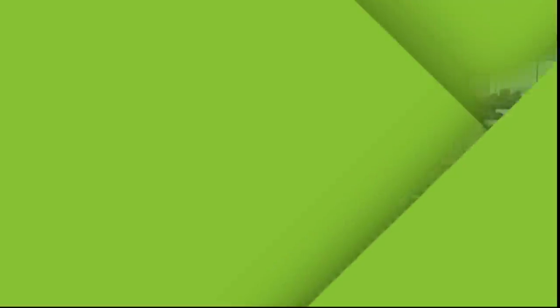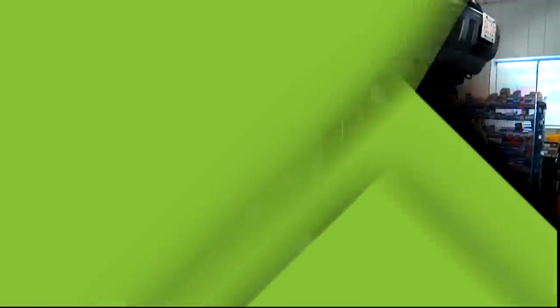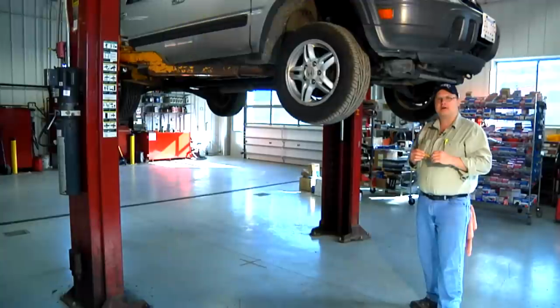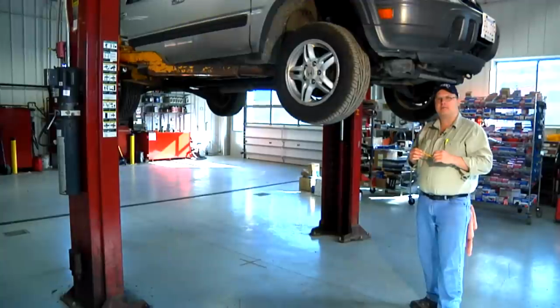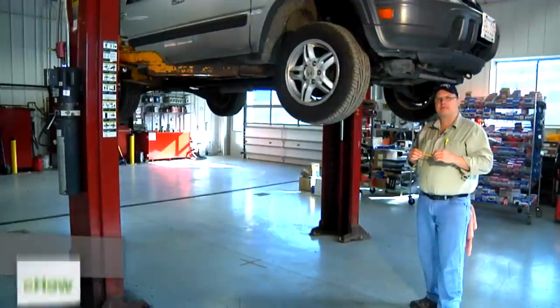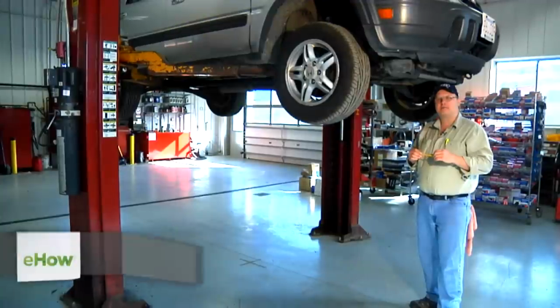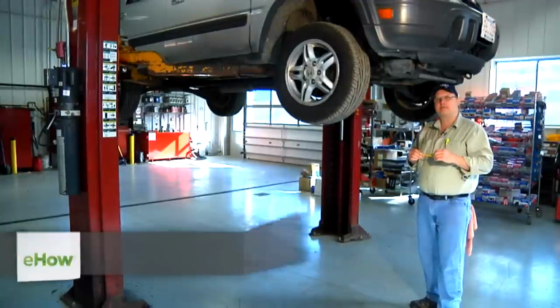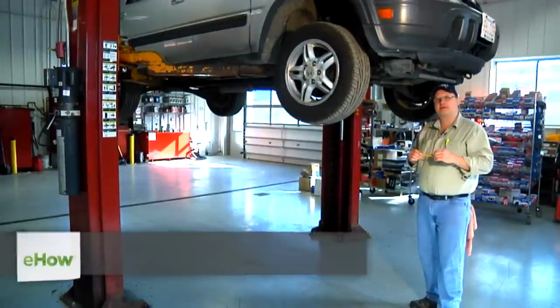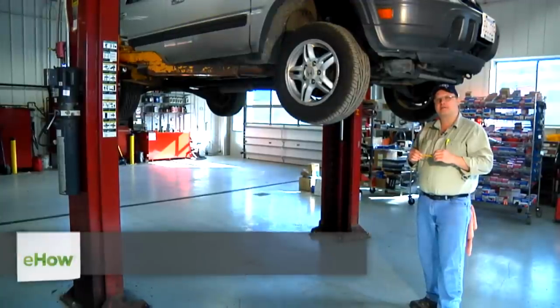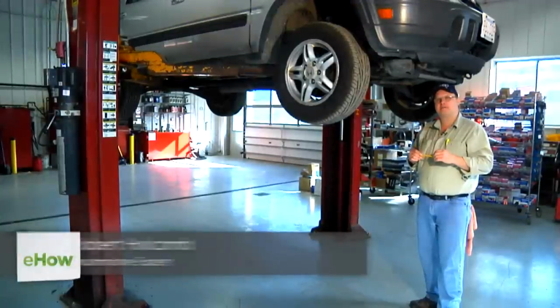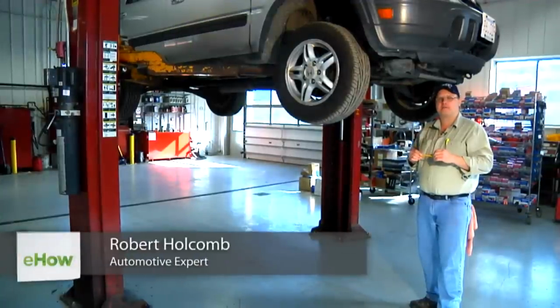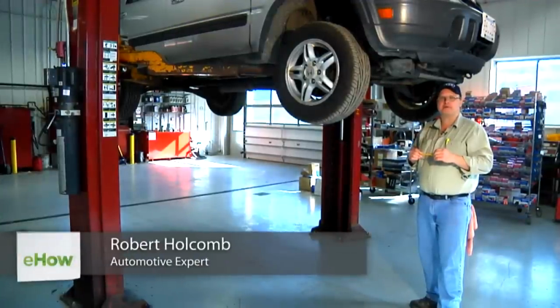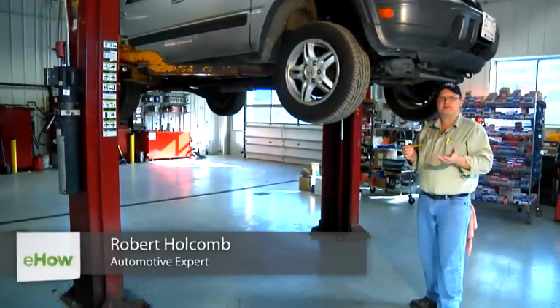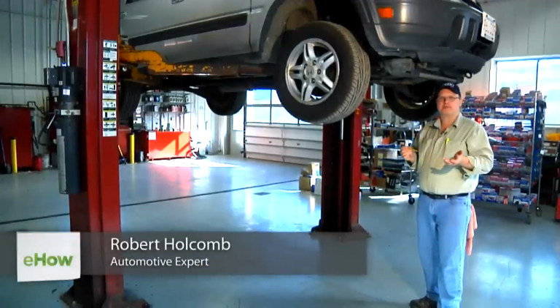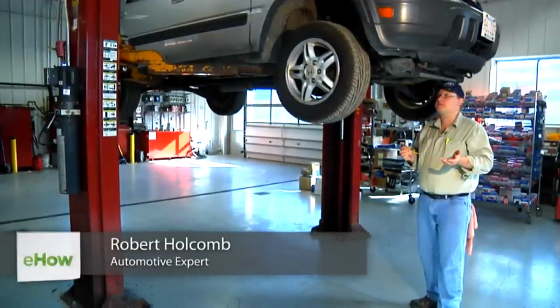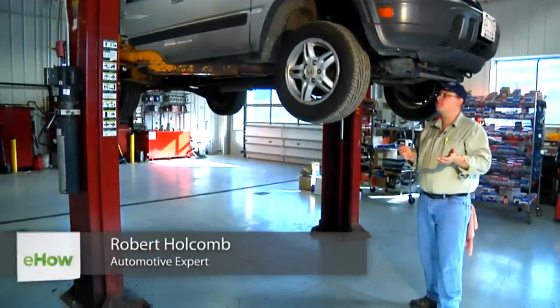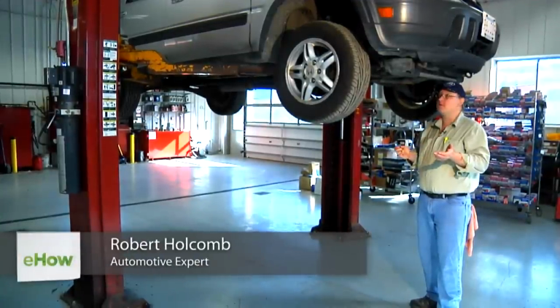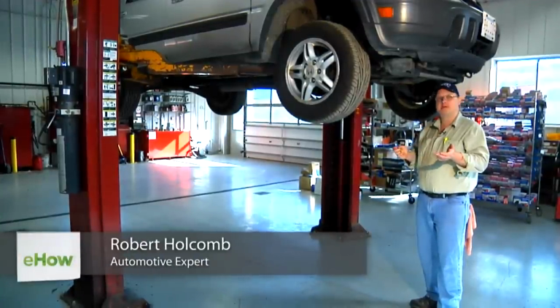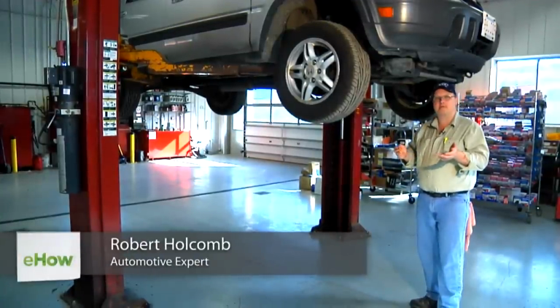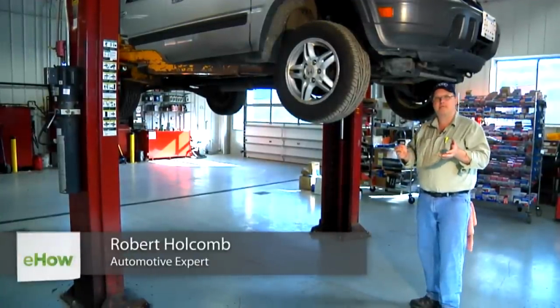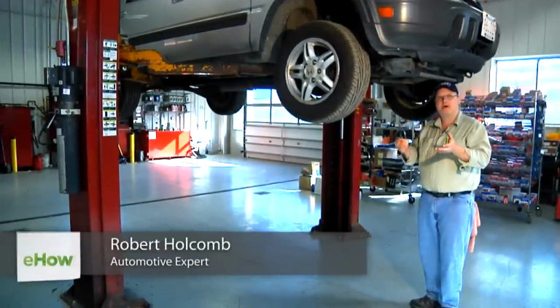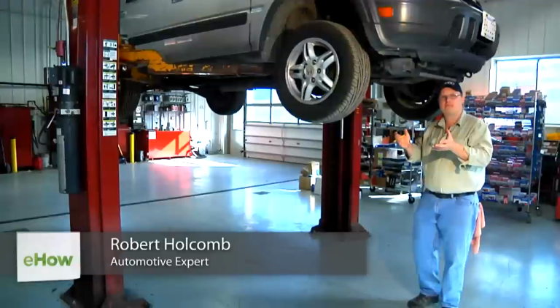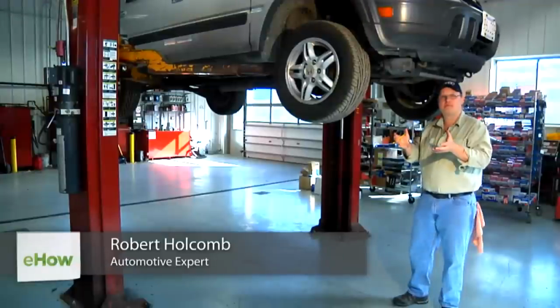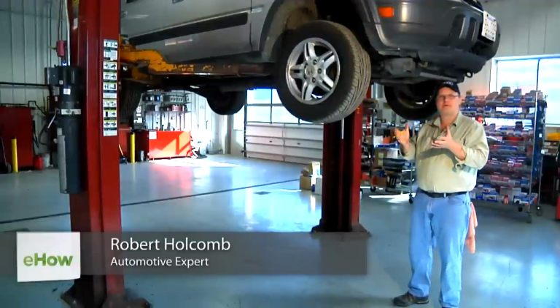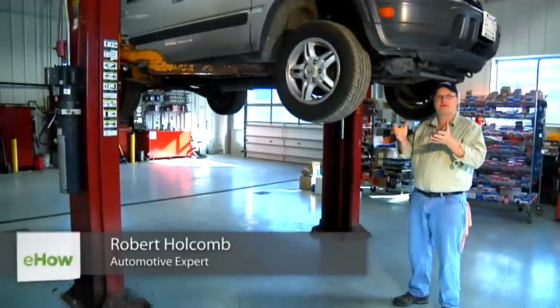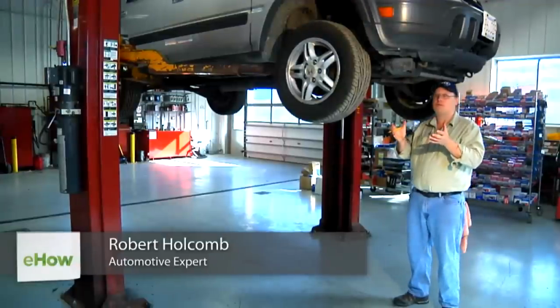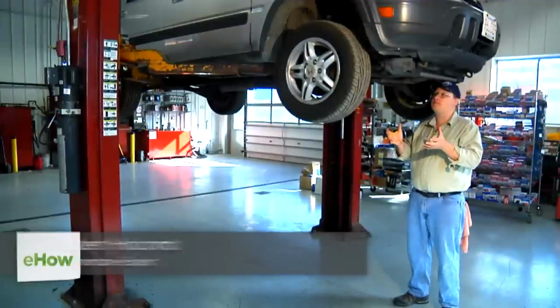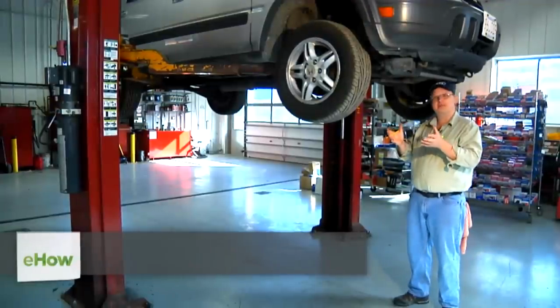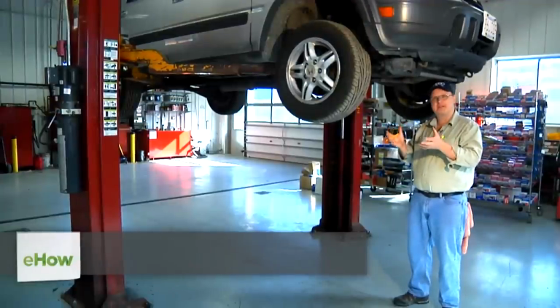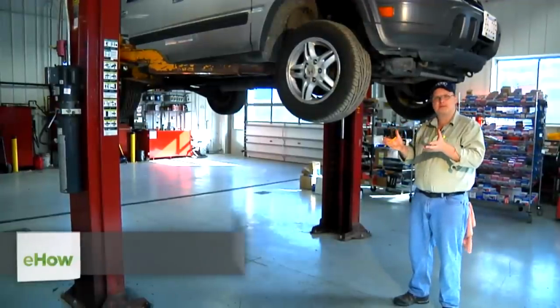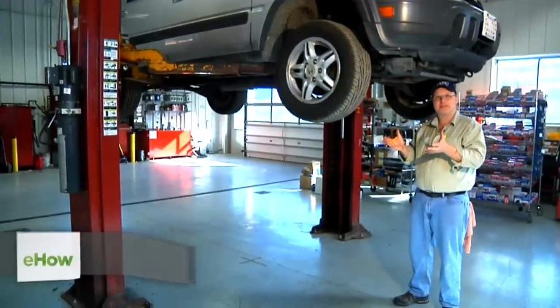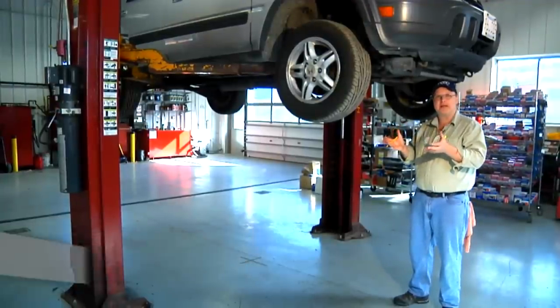Hello, I'm Bob Holcomb from Apex Automotive in Great Barrington, Massachusetts. Today we're going to talk about how to remove an oil filter that's difficult to get at.